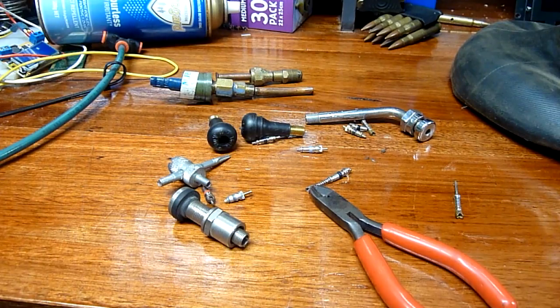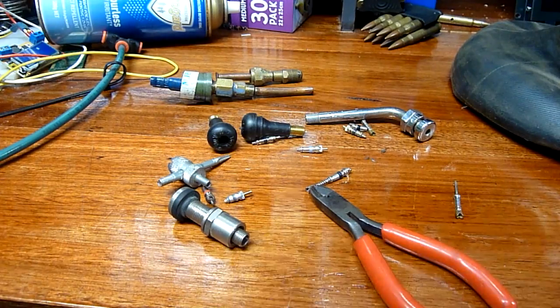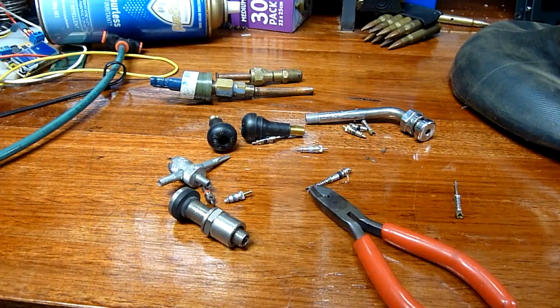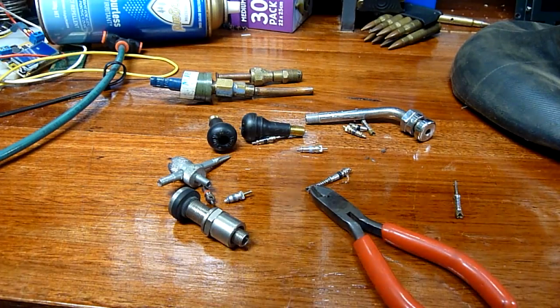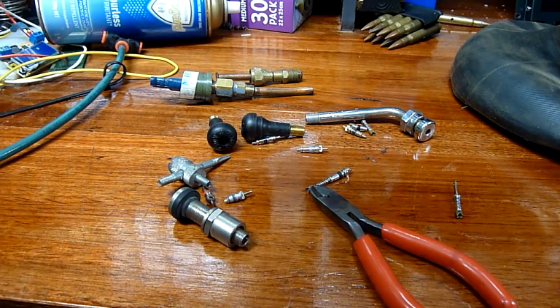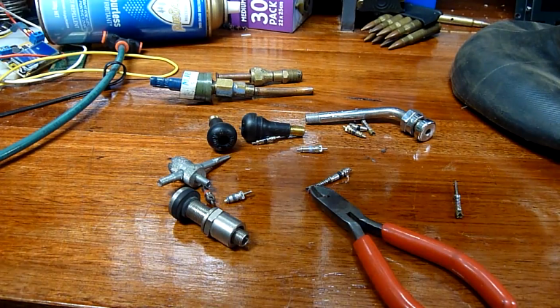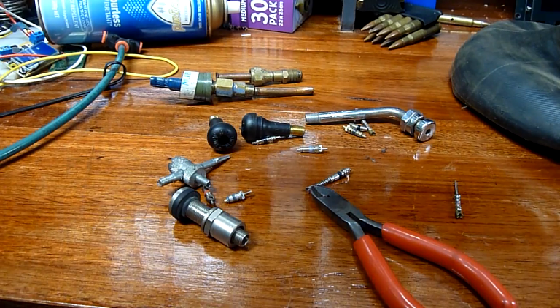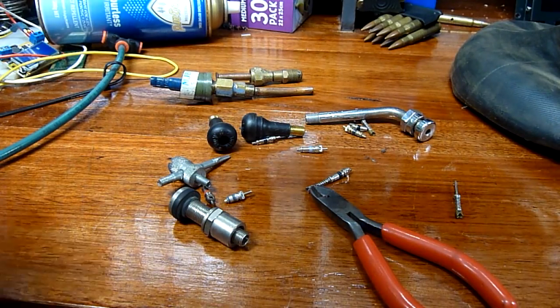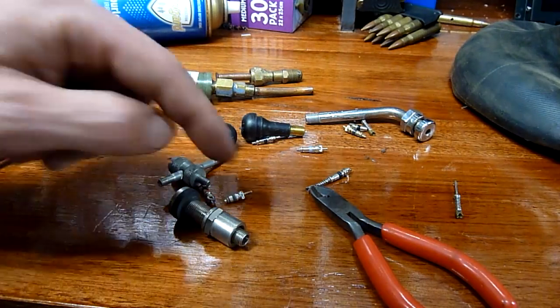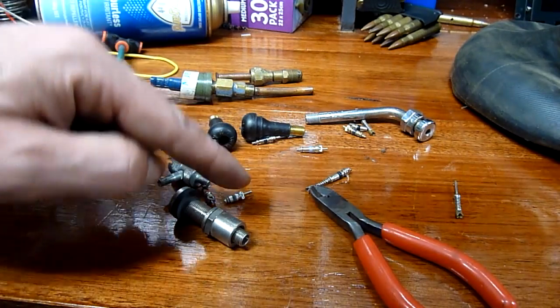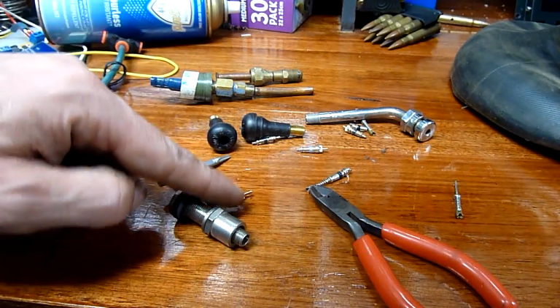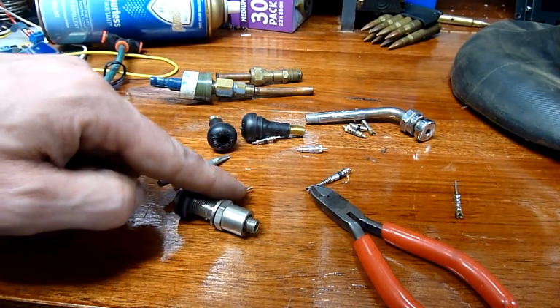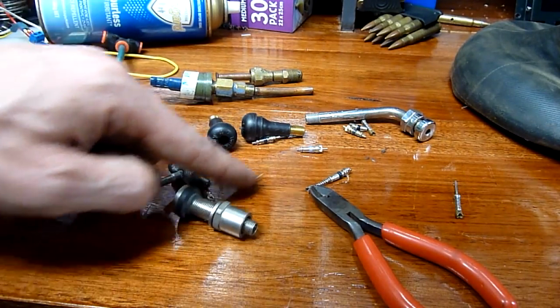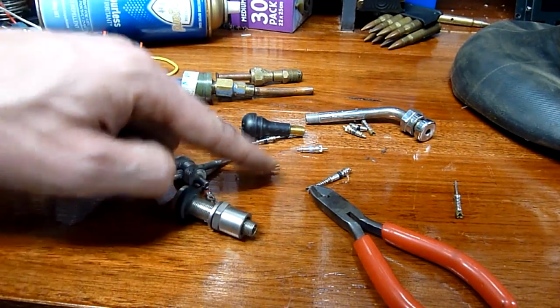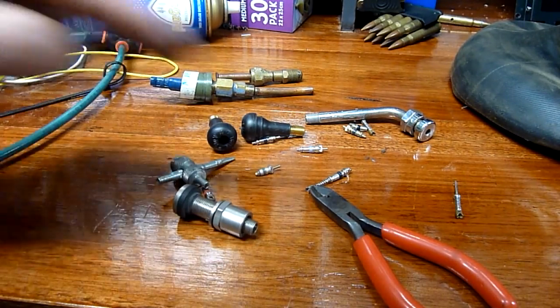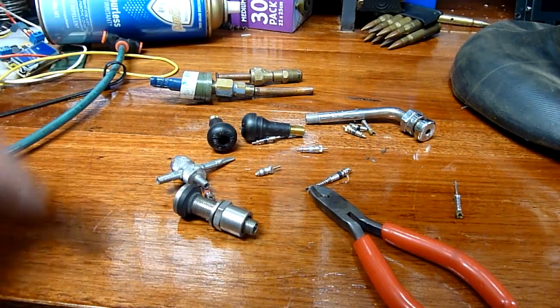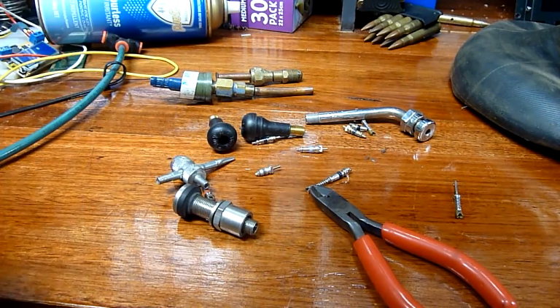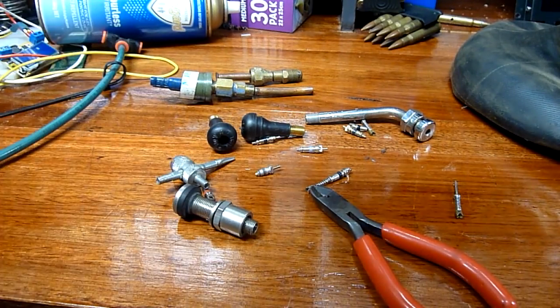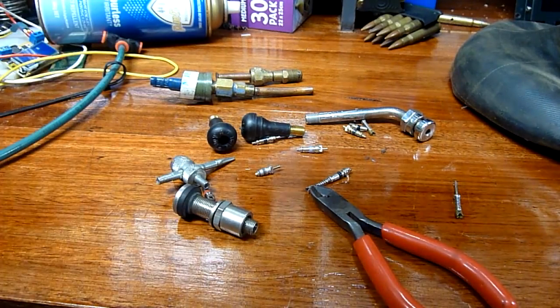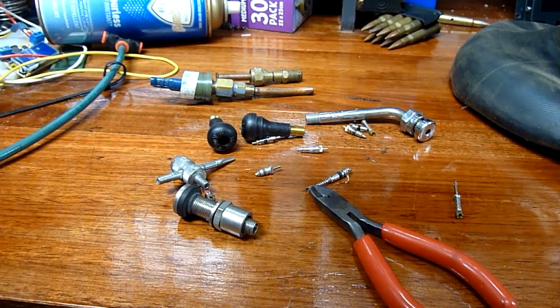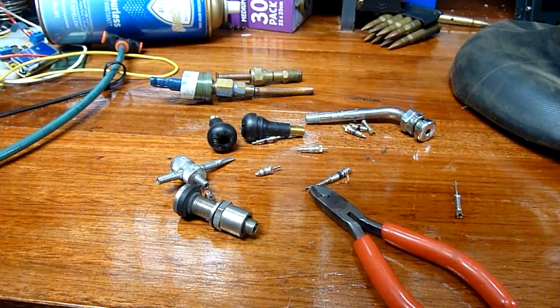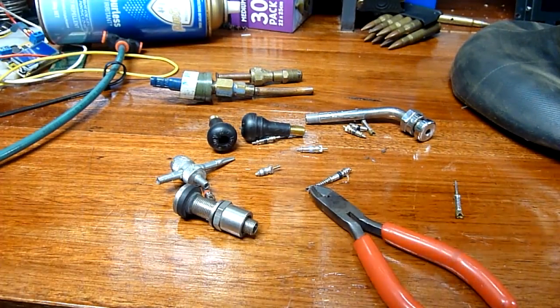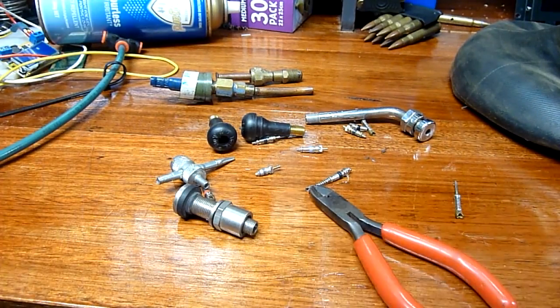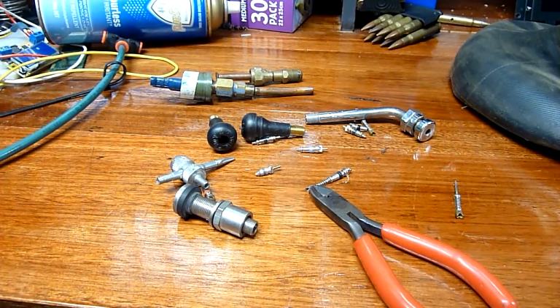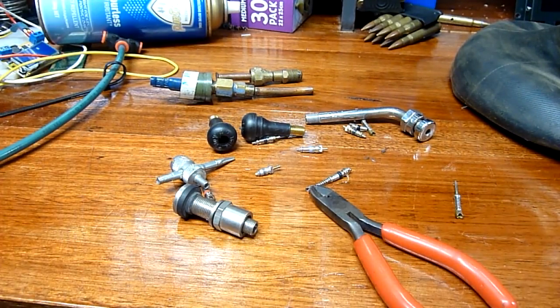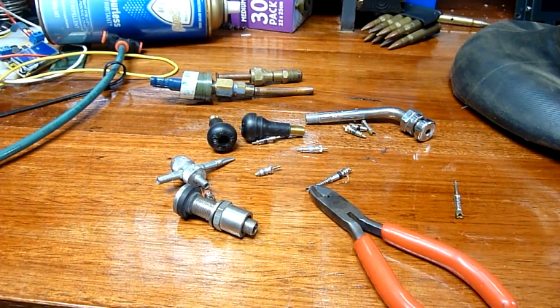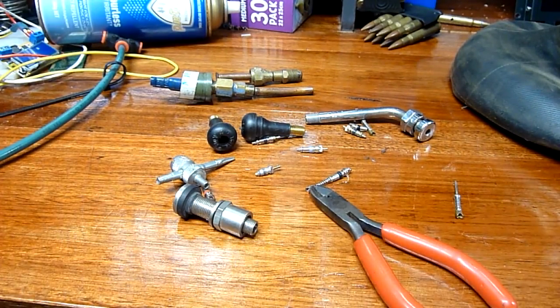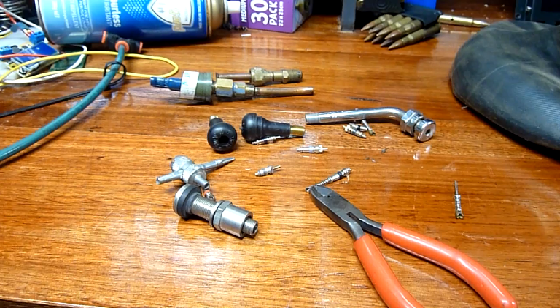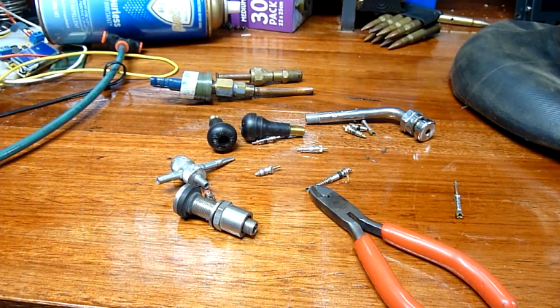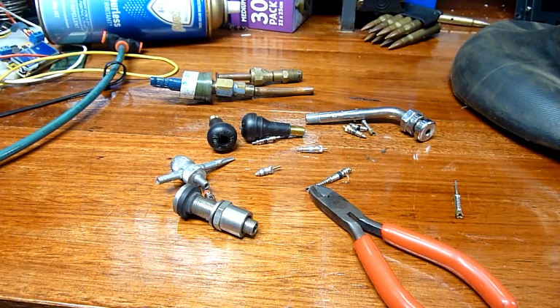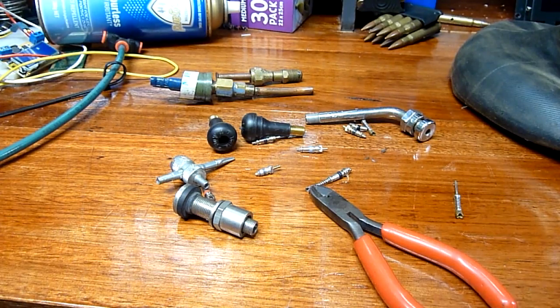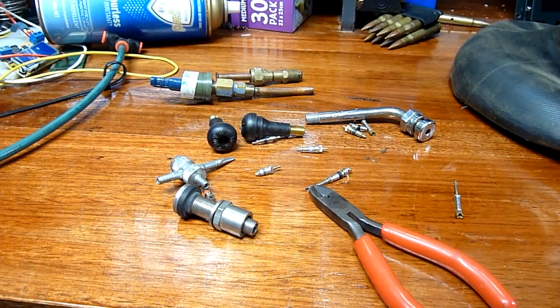There you go — an interesting look at probably one of the most overlooked valves on Earth, along with a surprise: that tiny little aluminium and plastic valve core is from a heavy-duty tractor valve stem. I think my car has better quality valves than that thing. Thanks for watching.